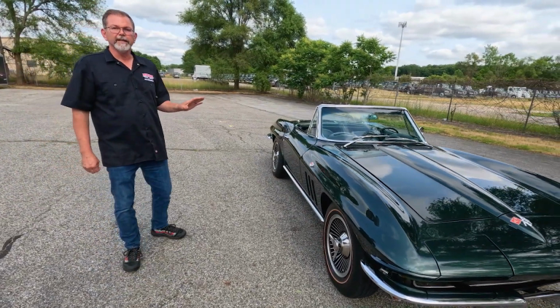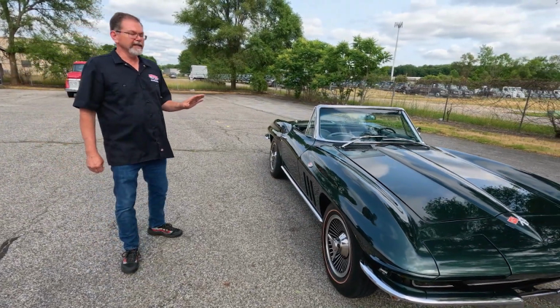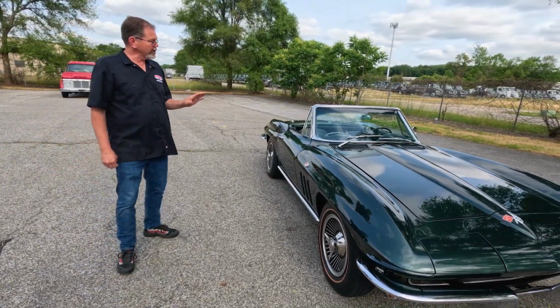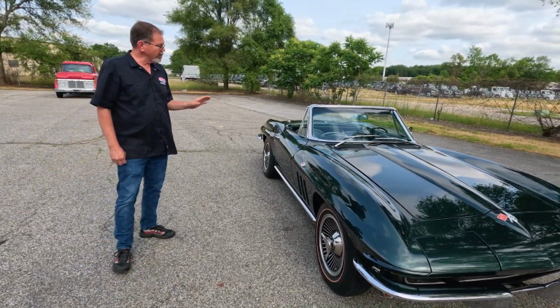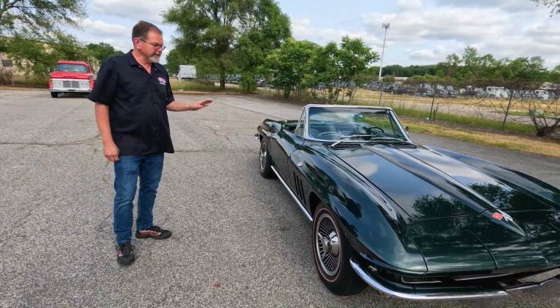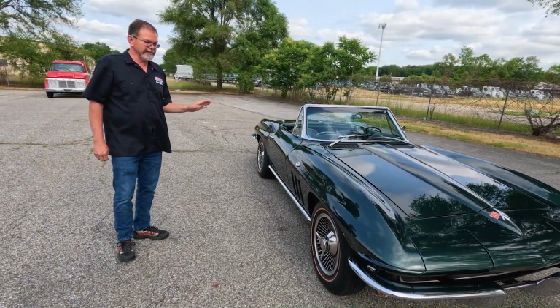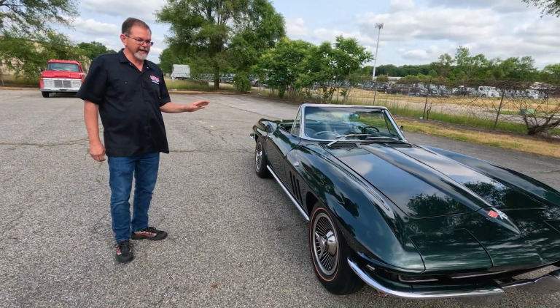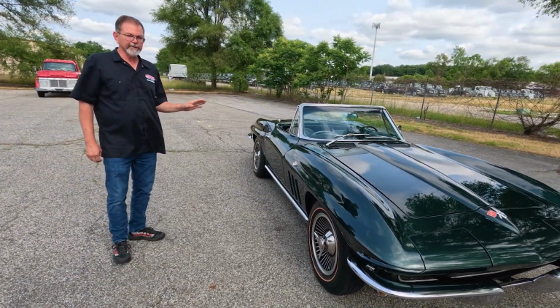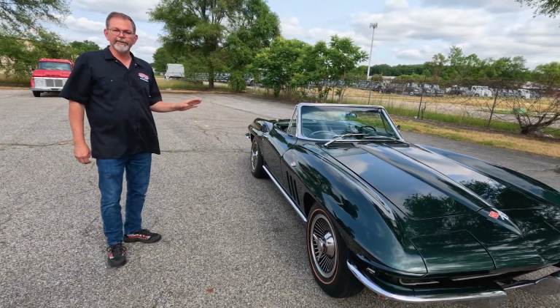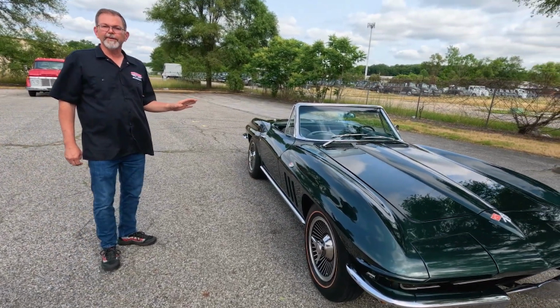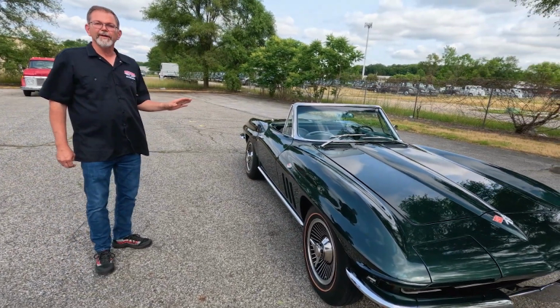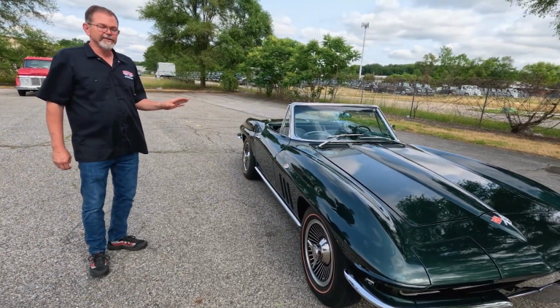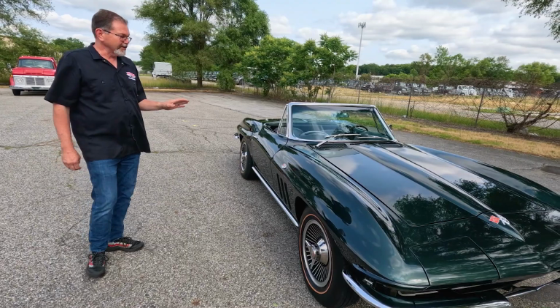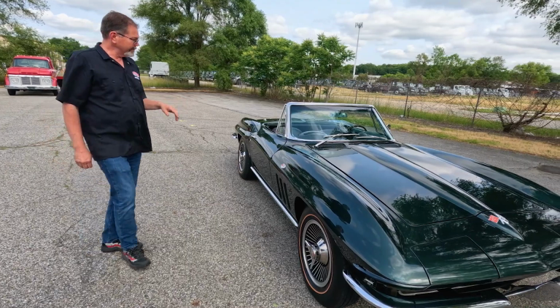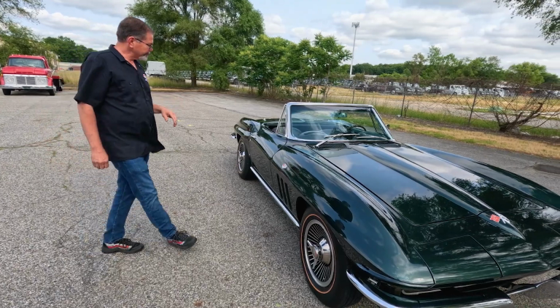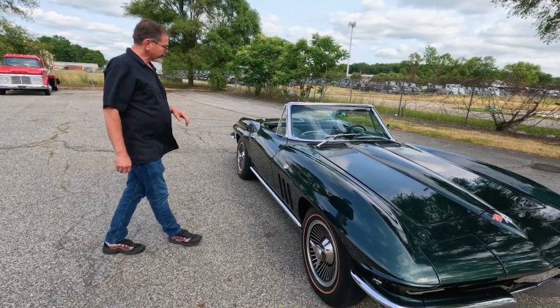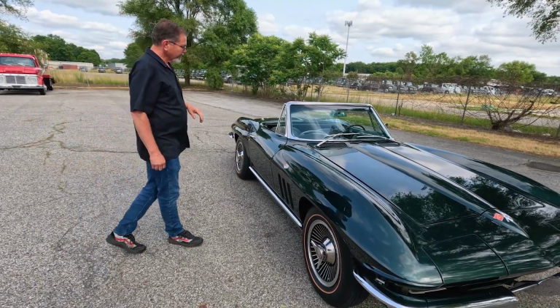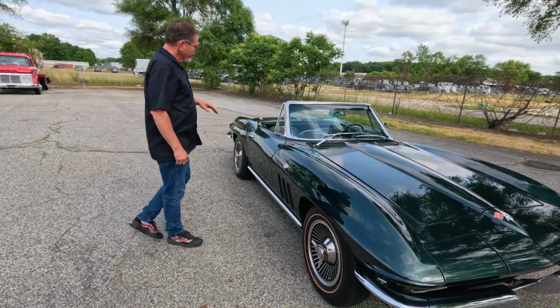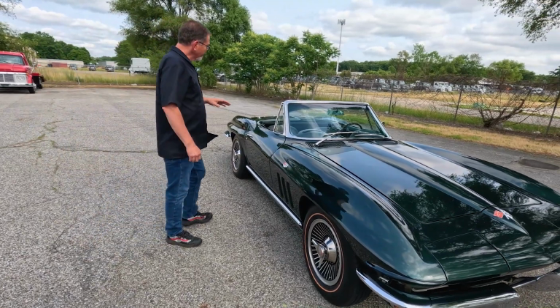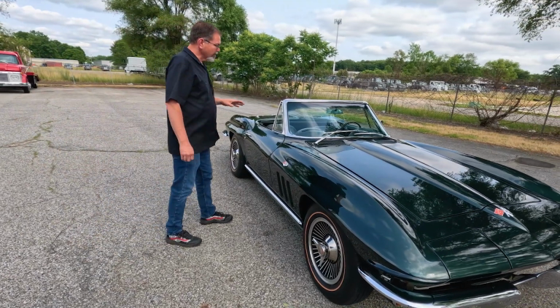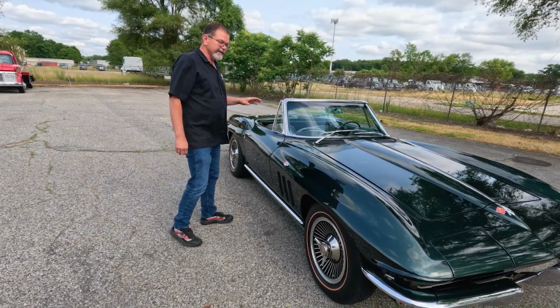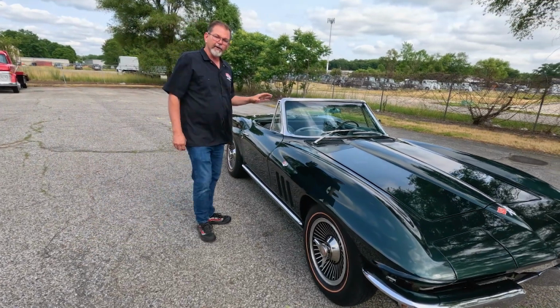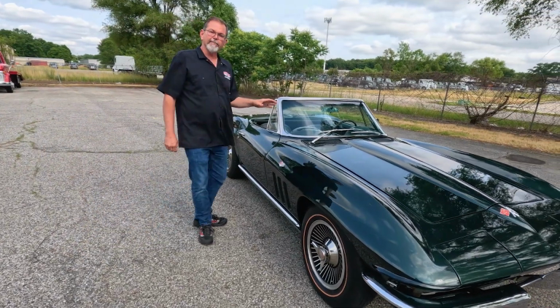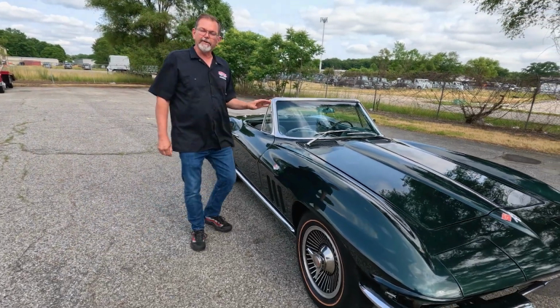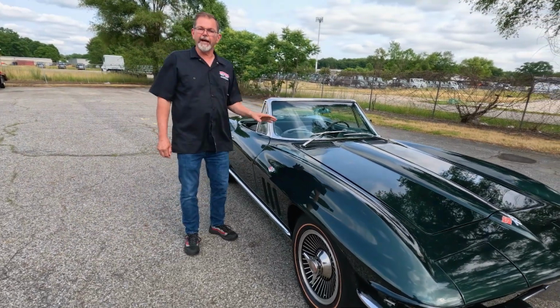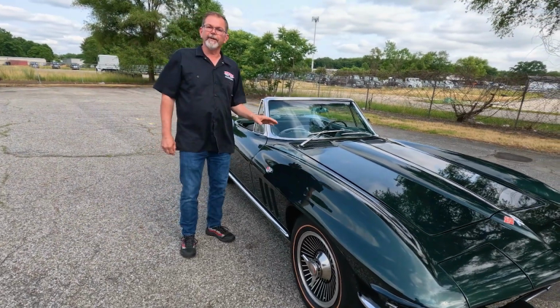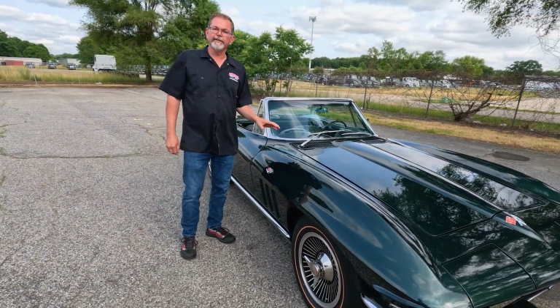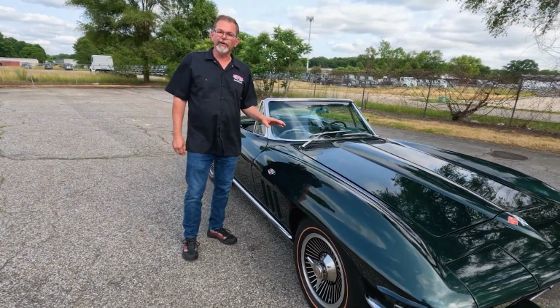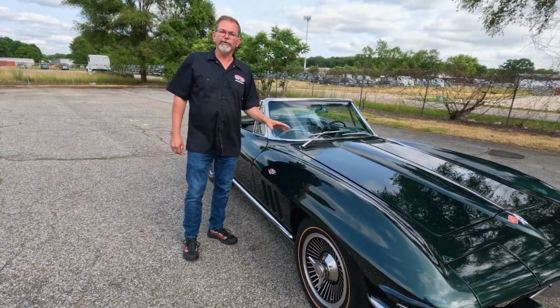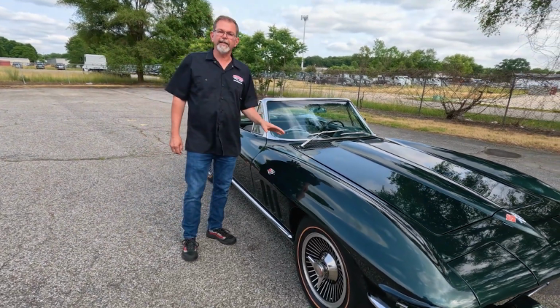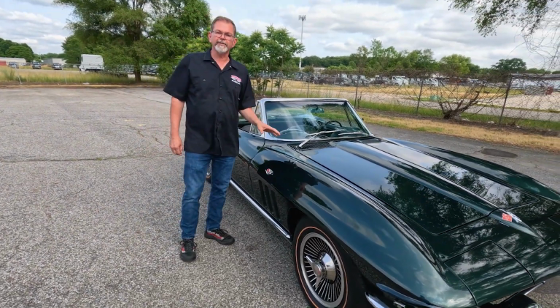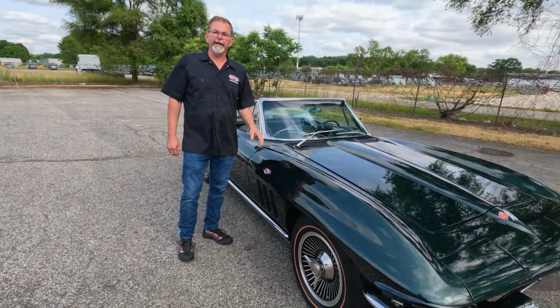It is a gorgeous example. So we're going to go ahead and grab the other camera and go for a test drive.